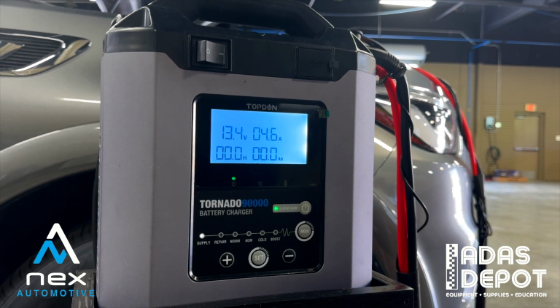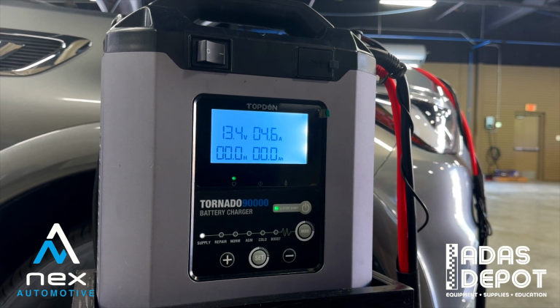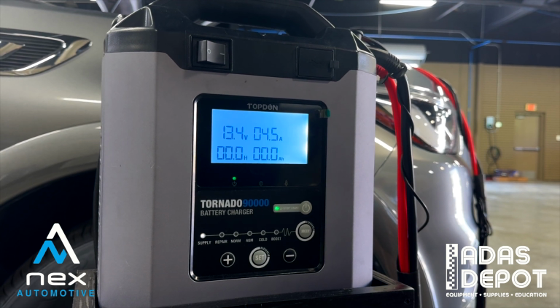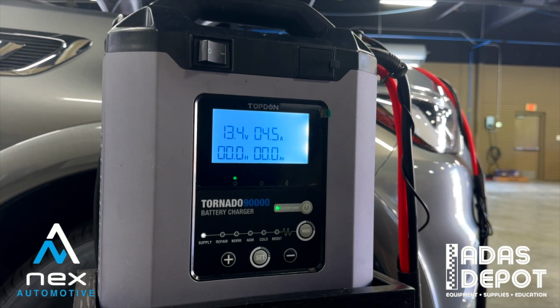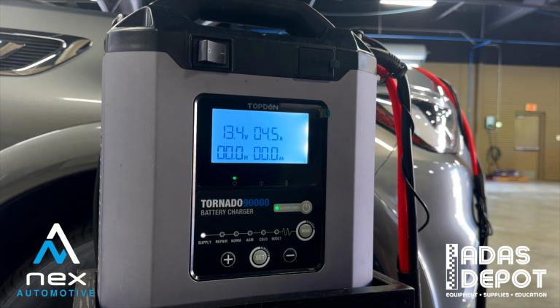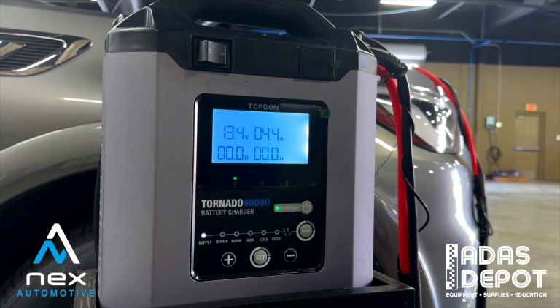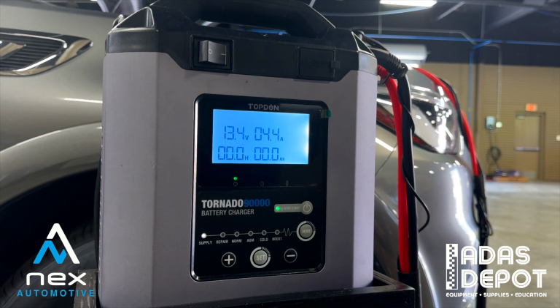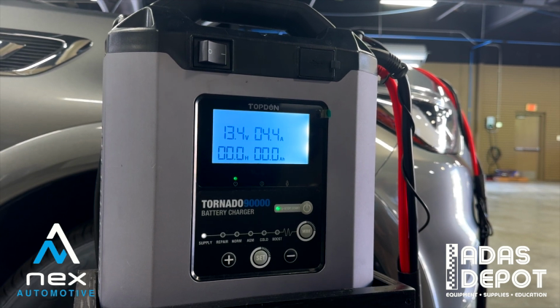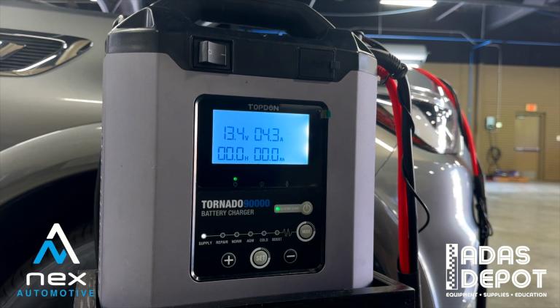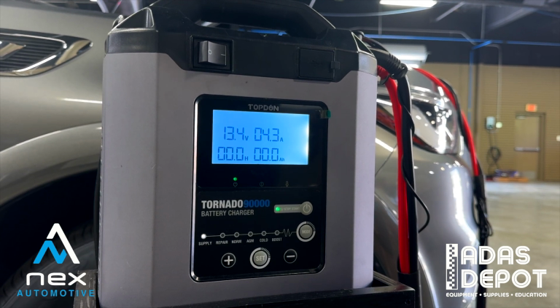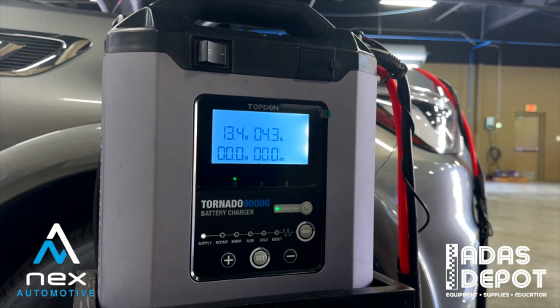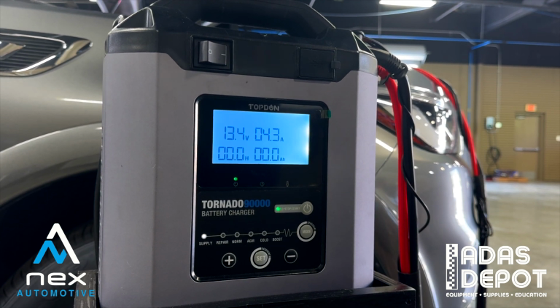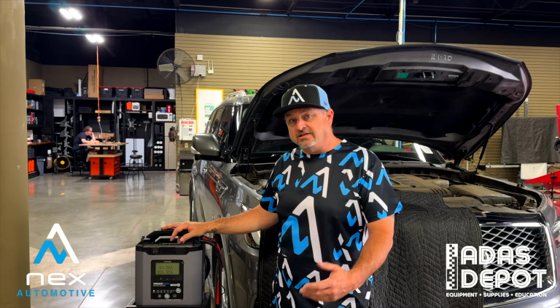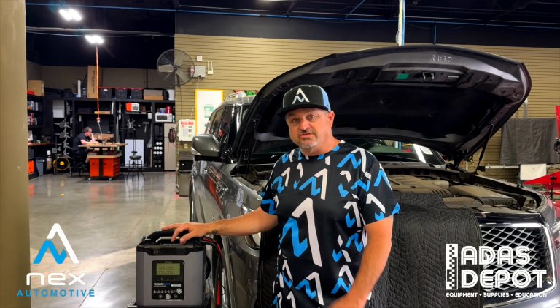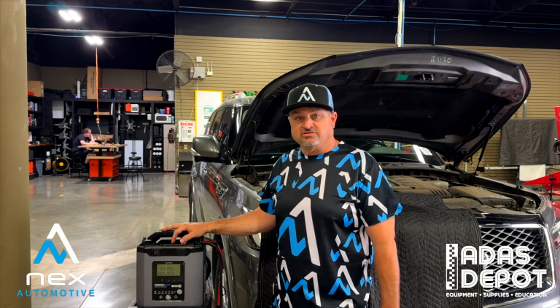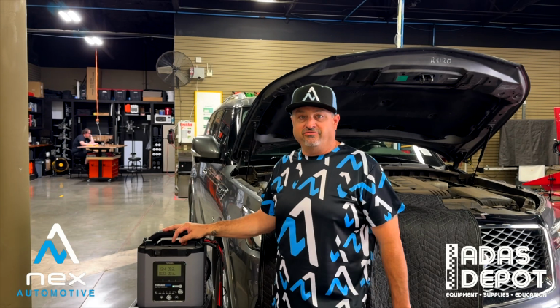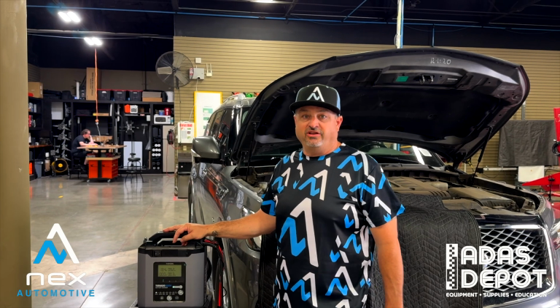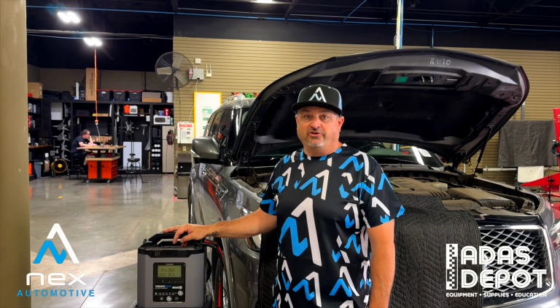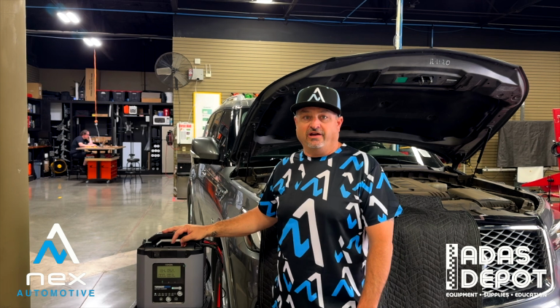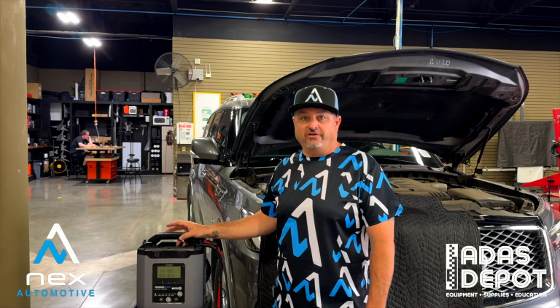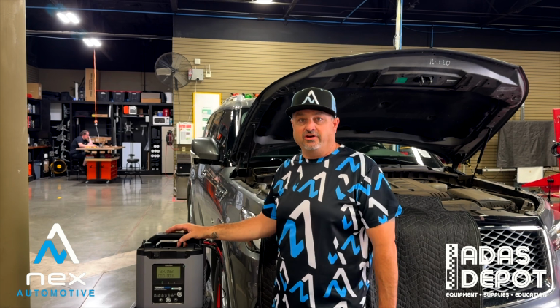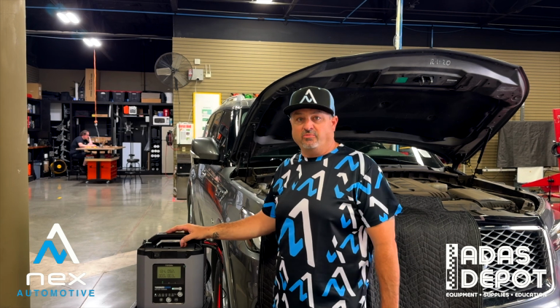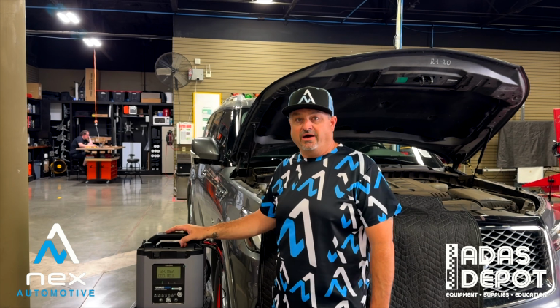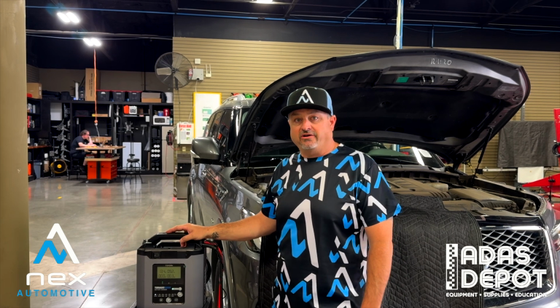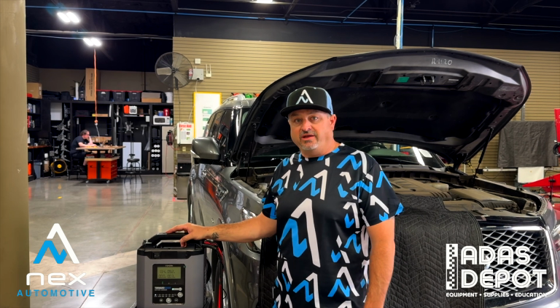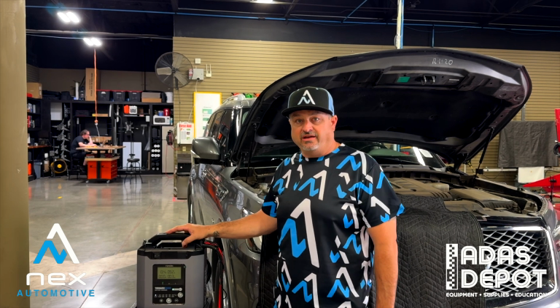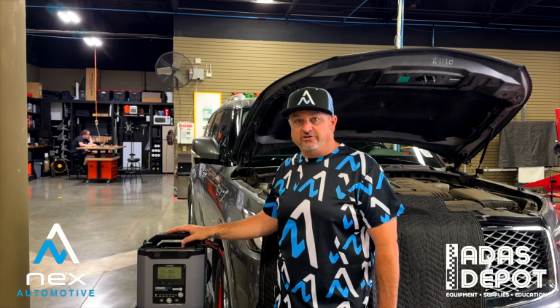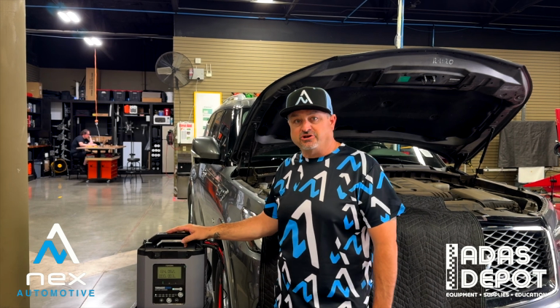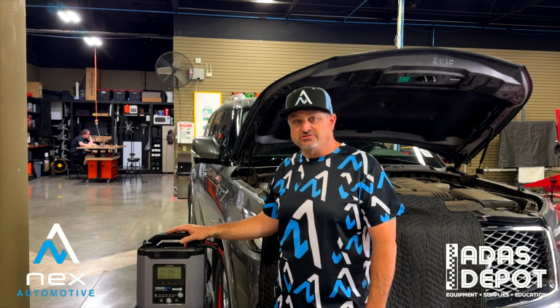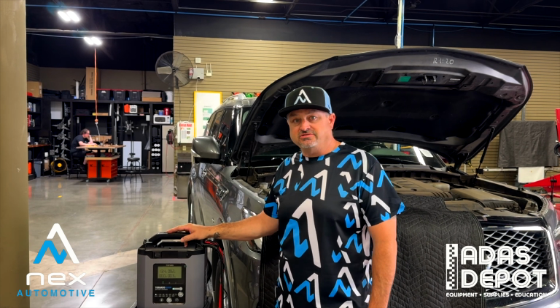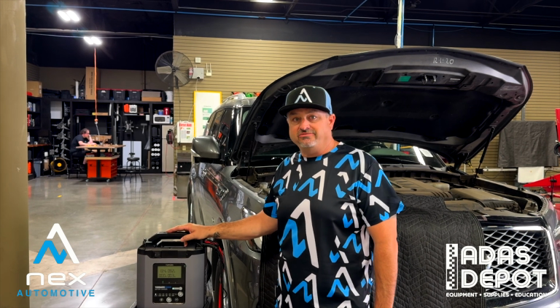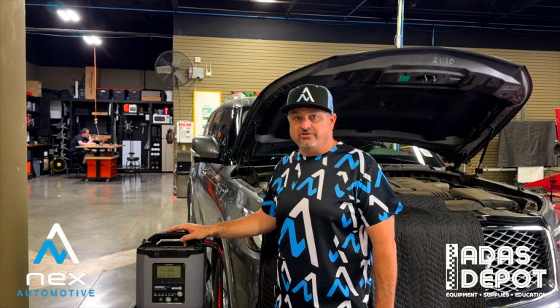Let's go ahead and get started with our scan. That's our video on how to hook up a battery maintainer charger to the vehicle.